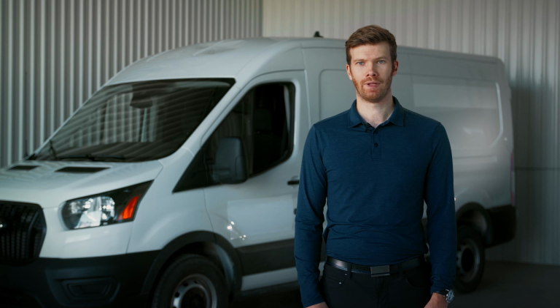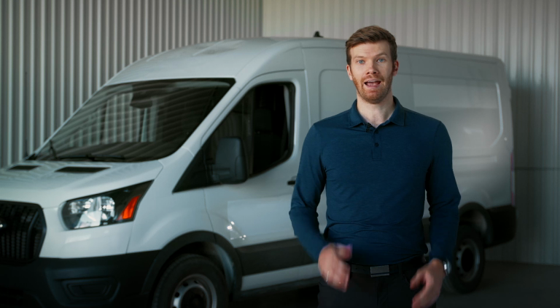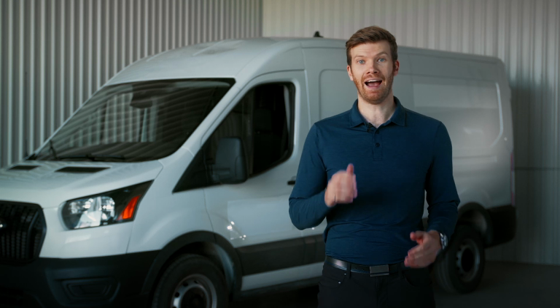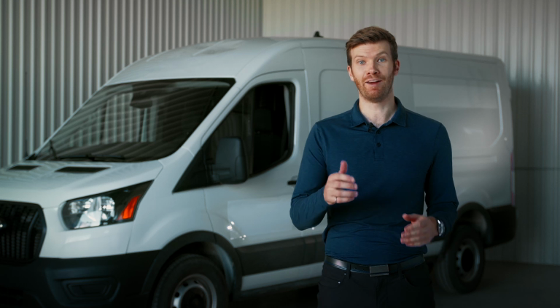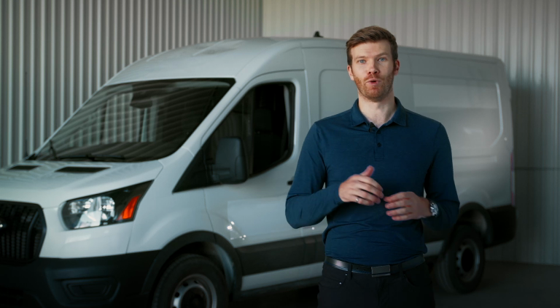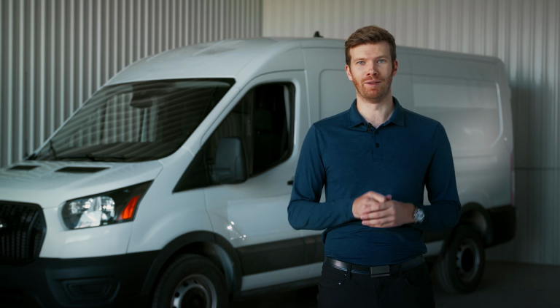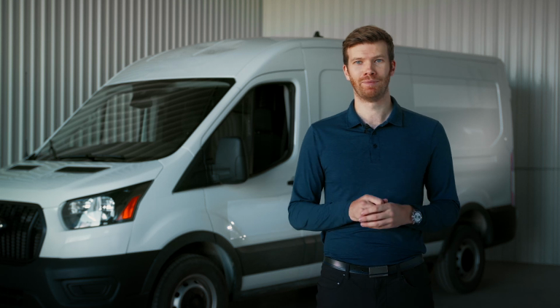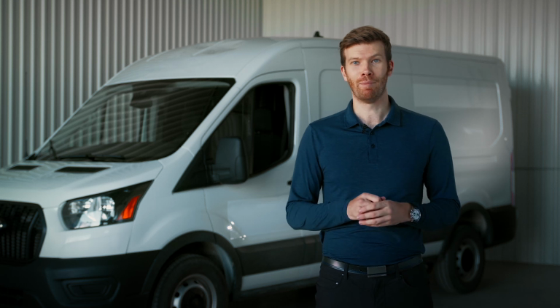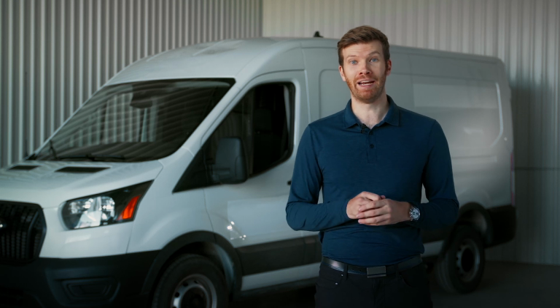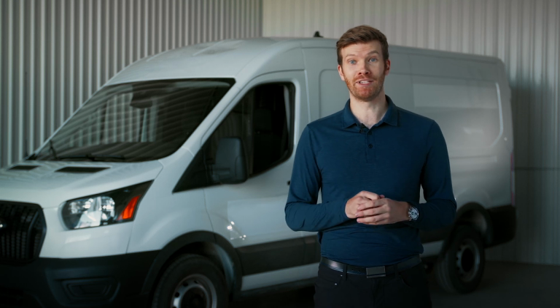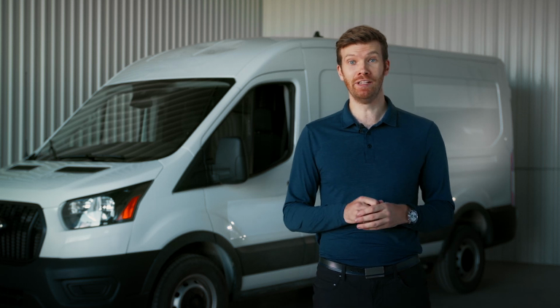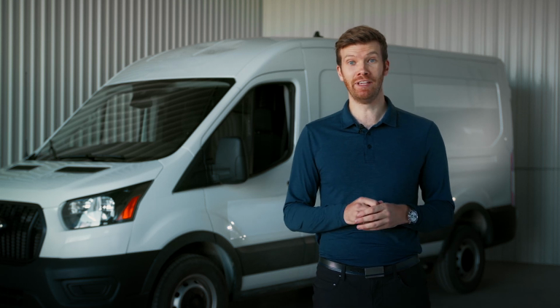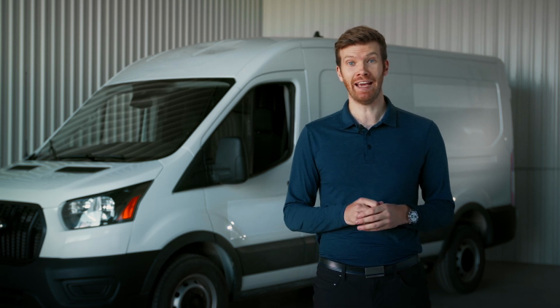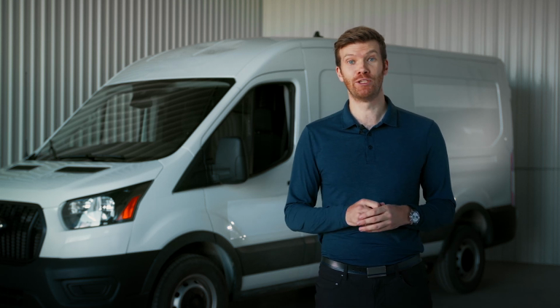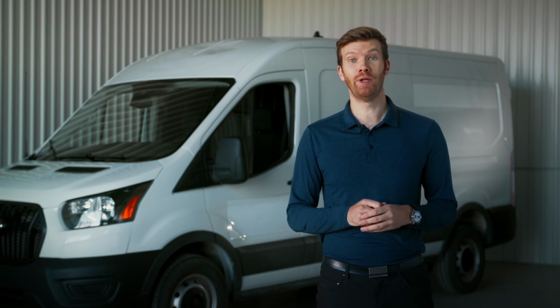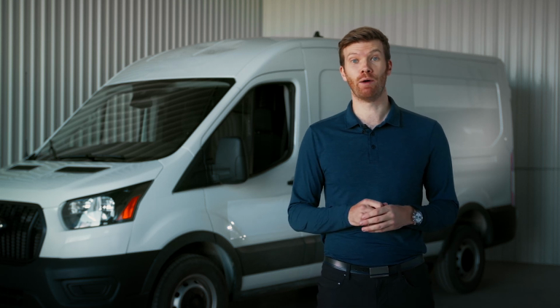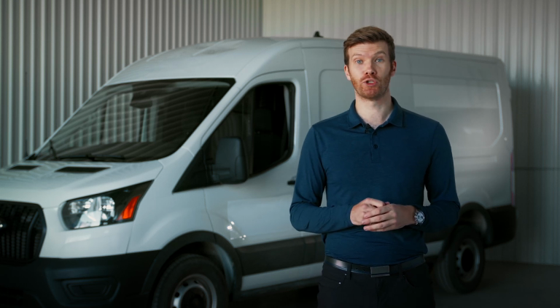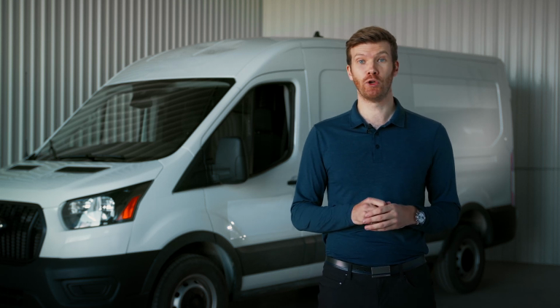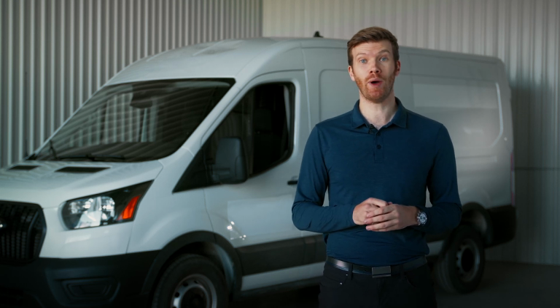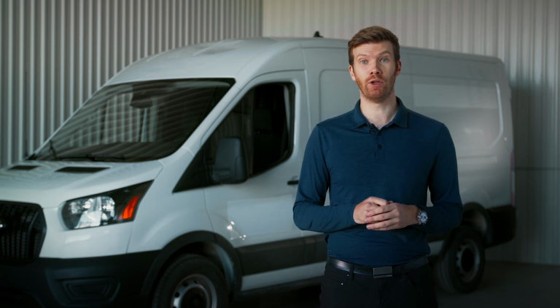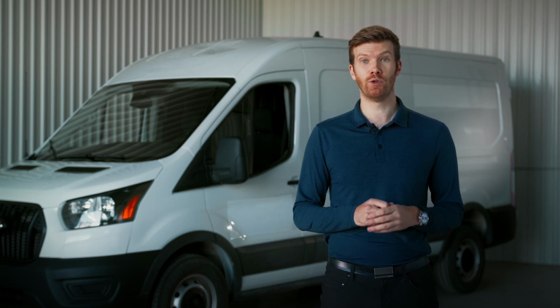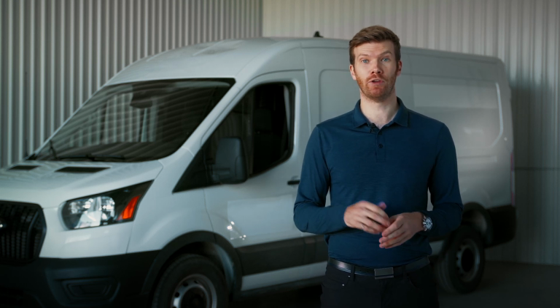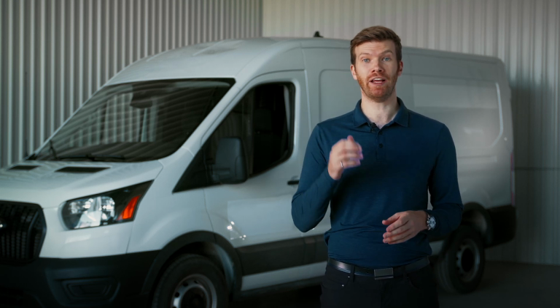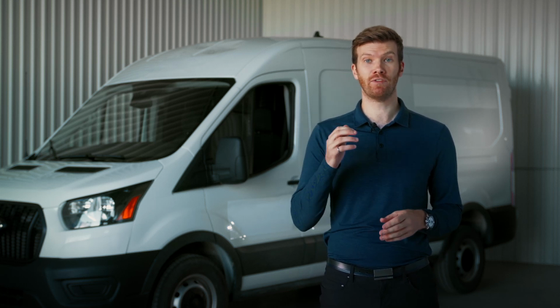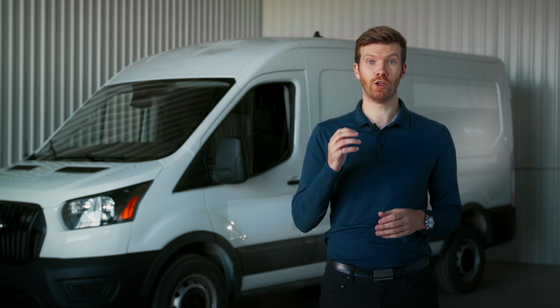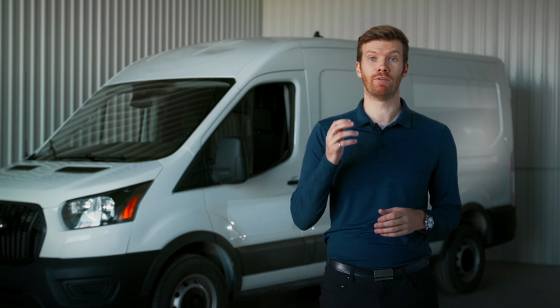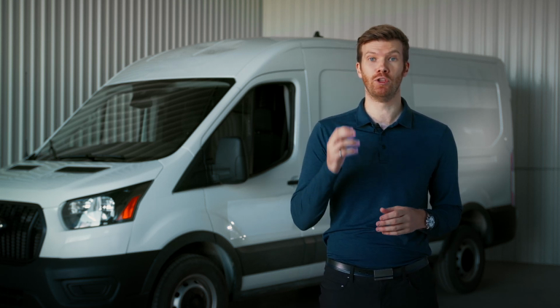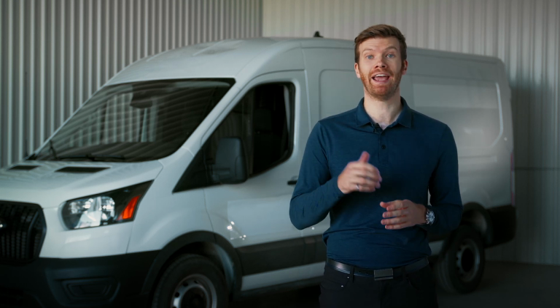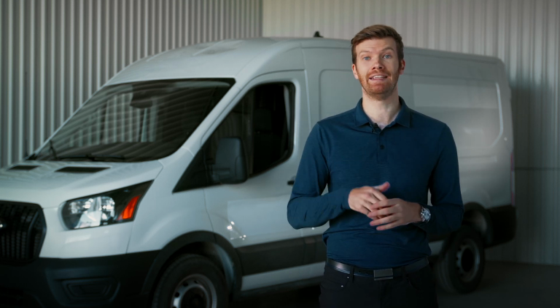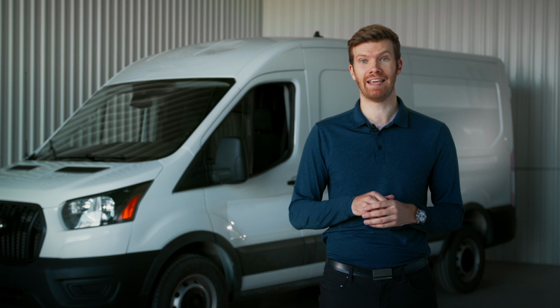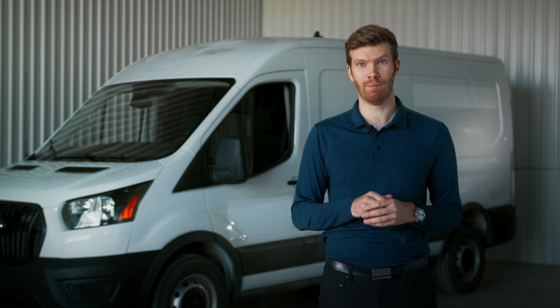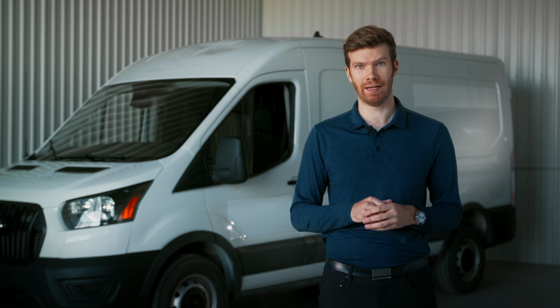Hi everyone, my name is Olivier and today I will show you how to use the flex volume of the new HandyScan Max.